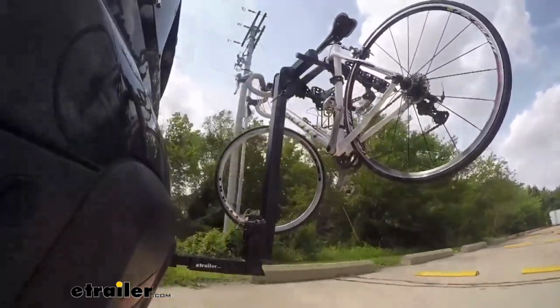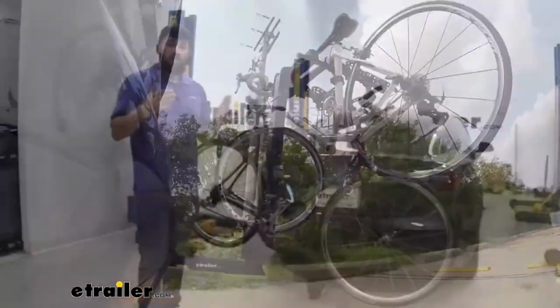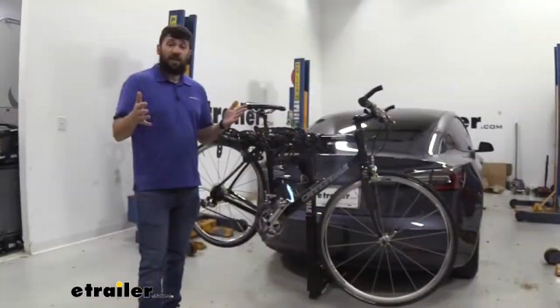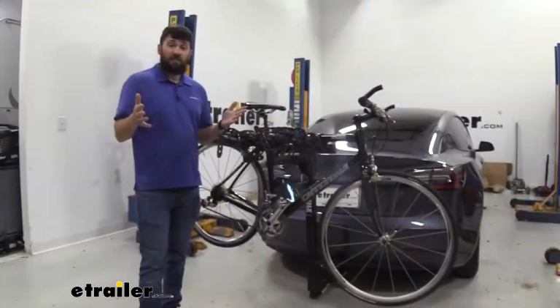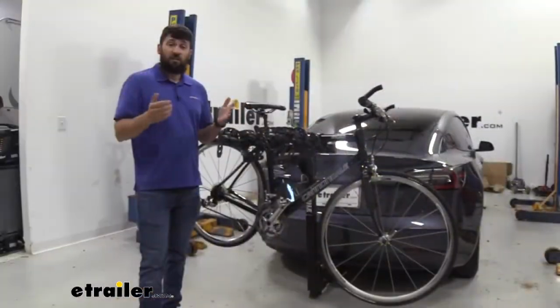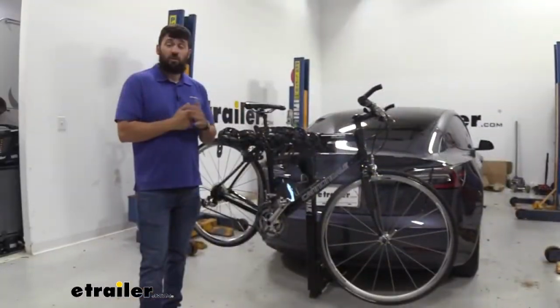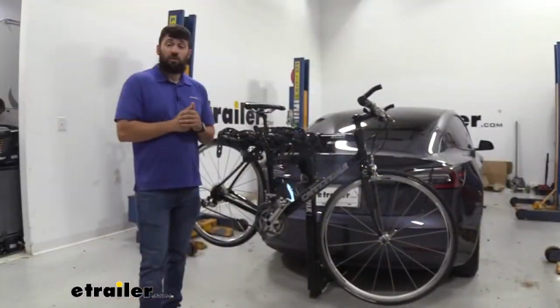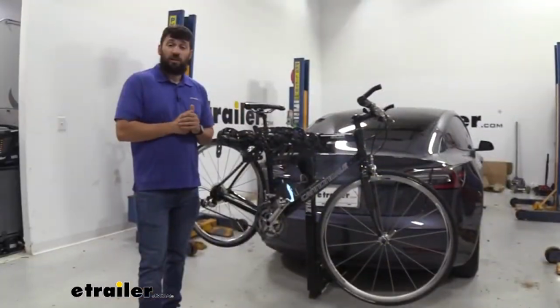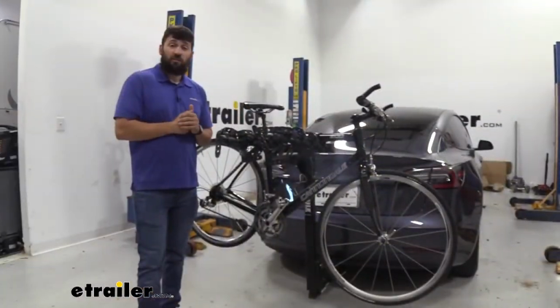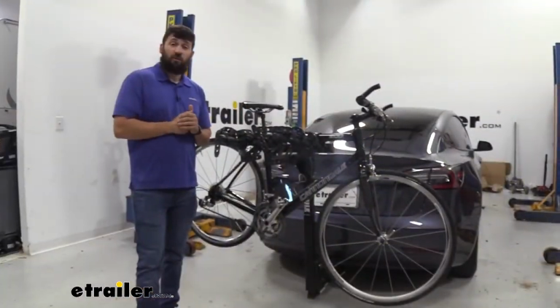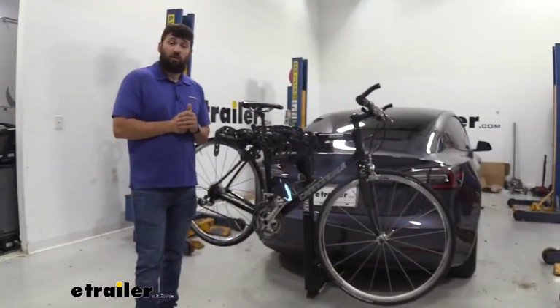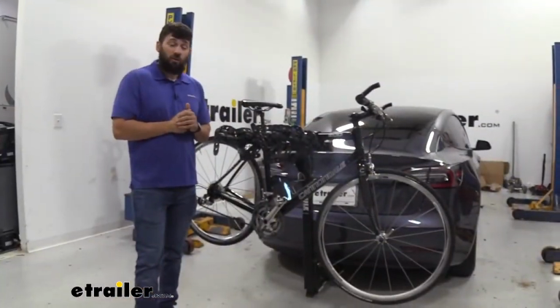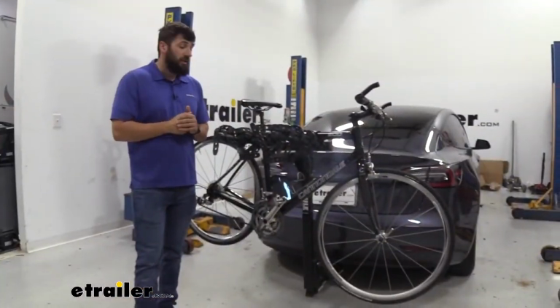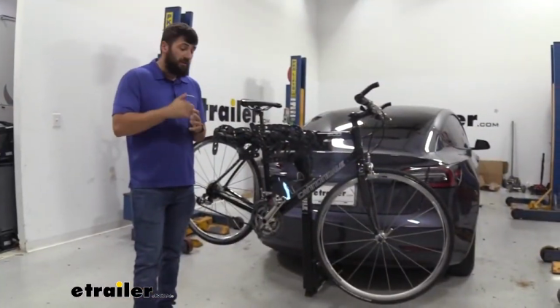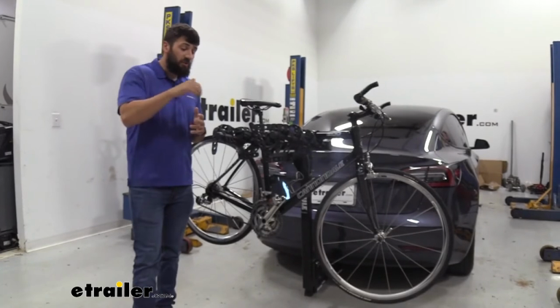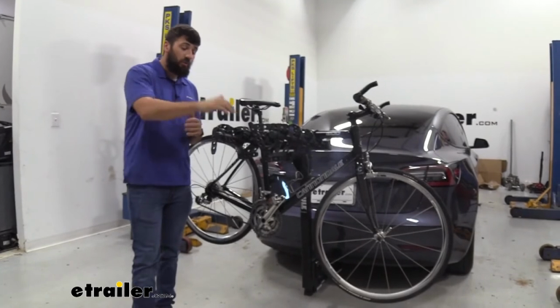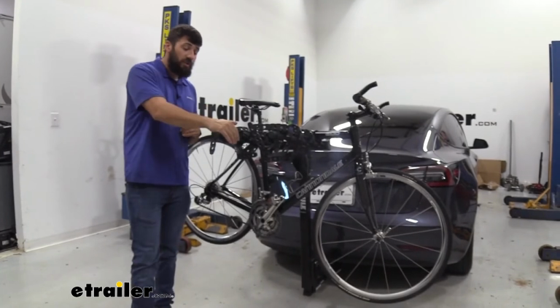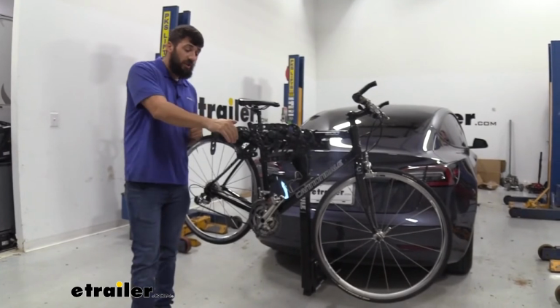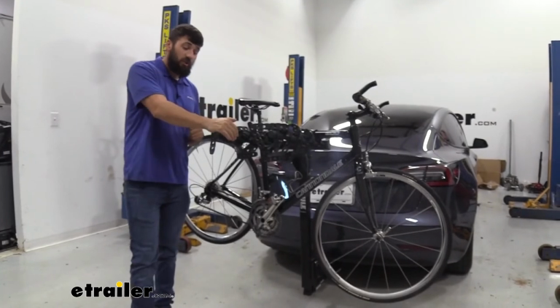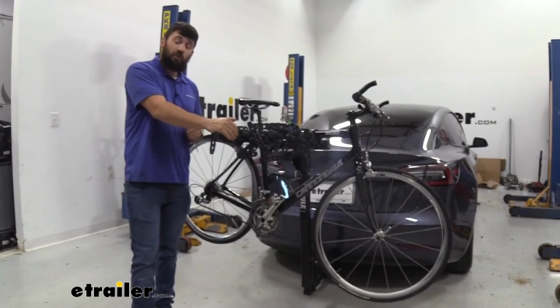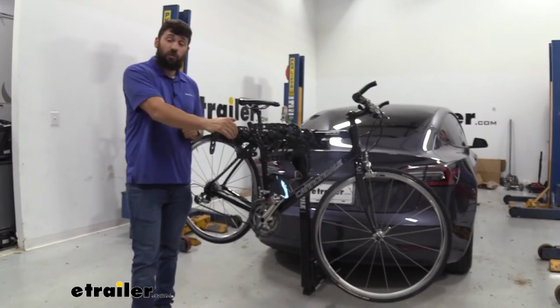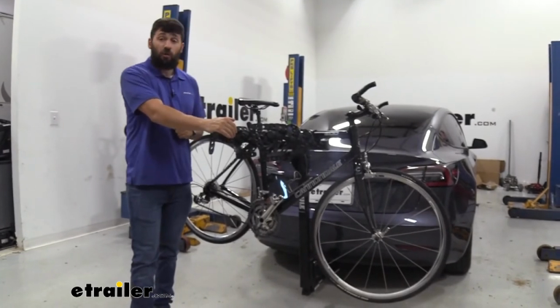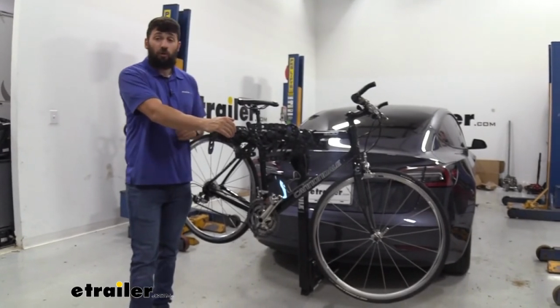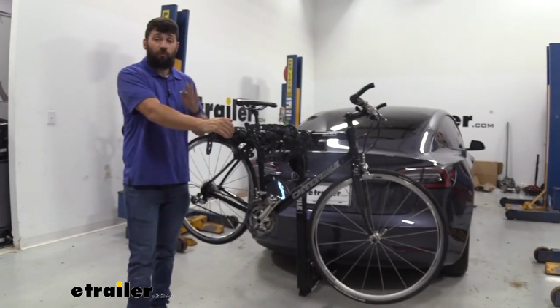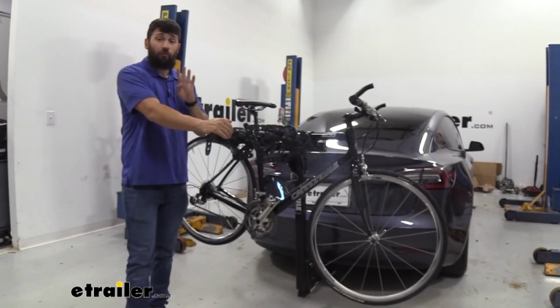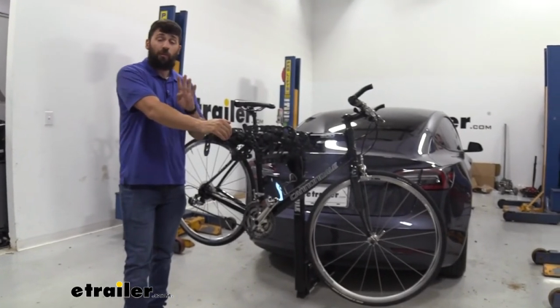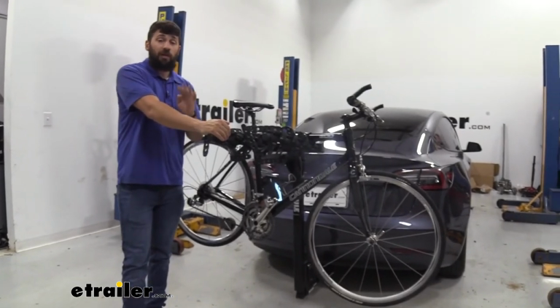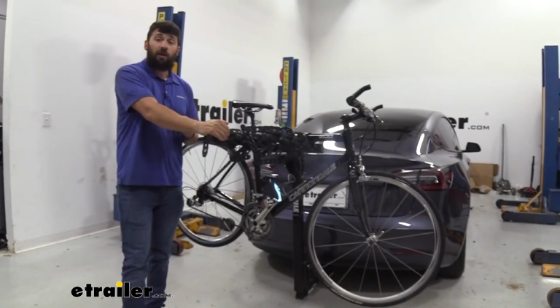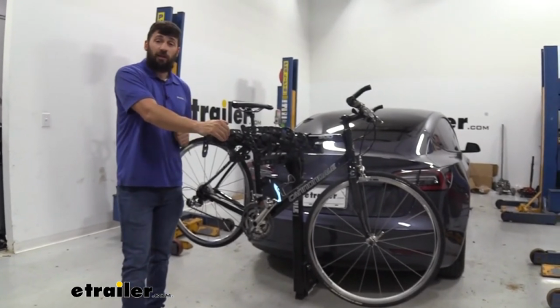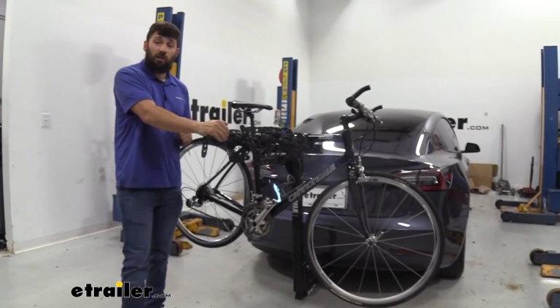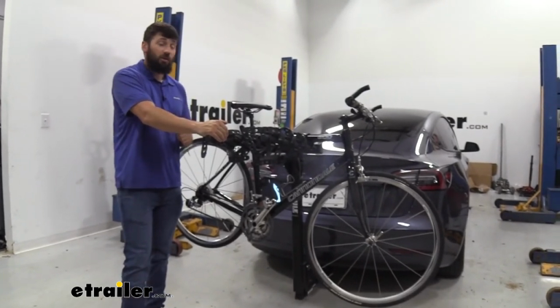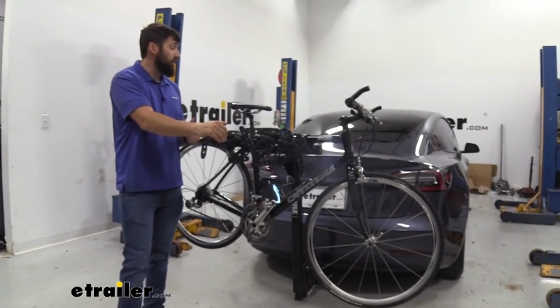And that's going to do it today for our look at the Thule Hitching Post Pro 4-bike rack here on our 2022 Tesla Model 3.